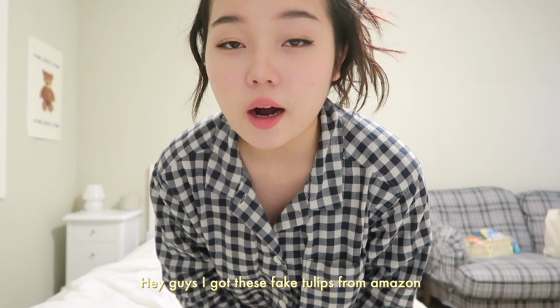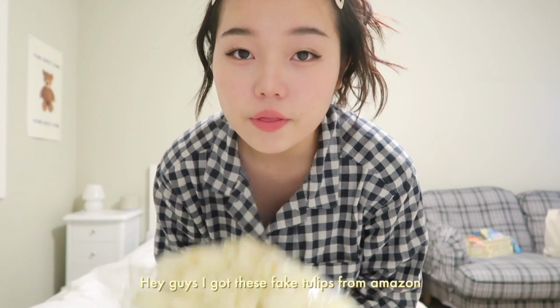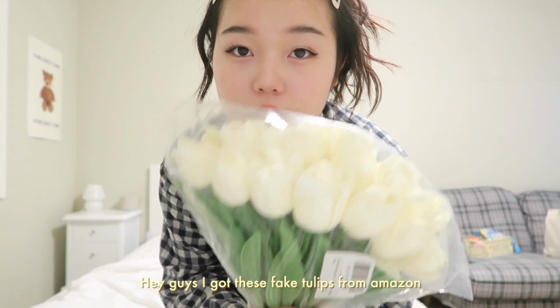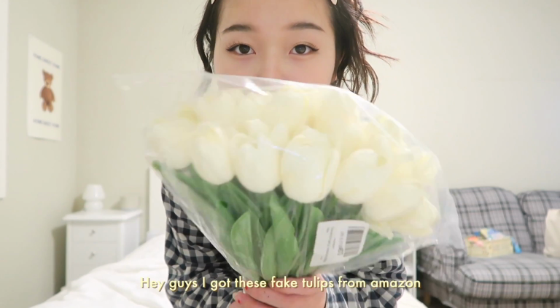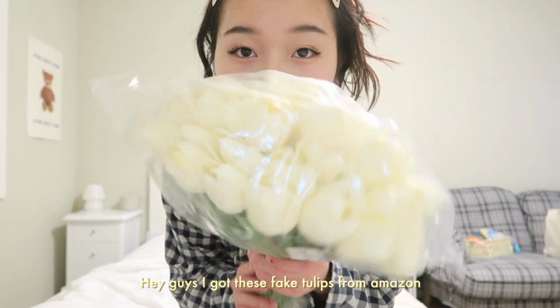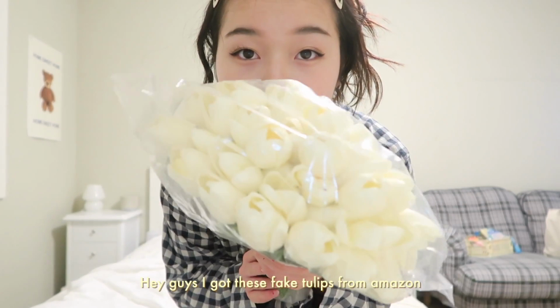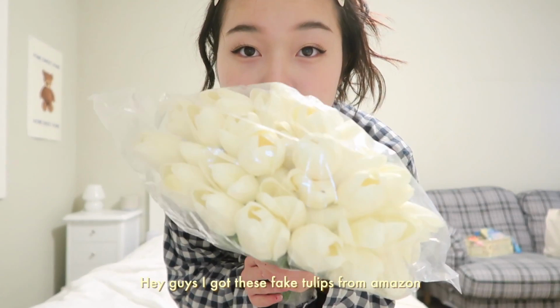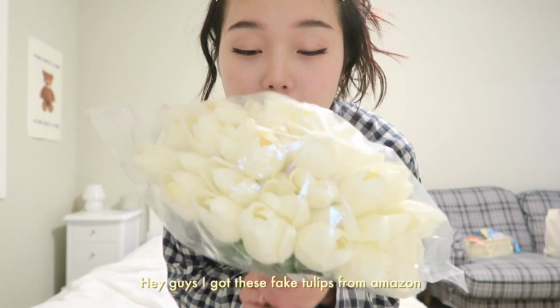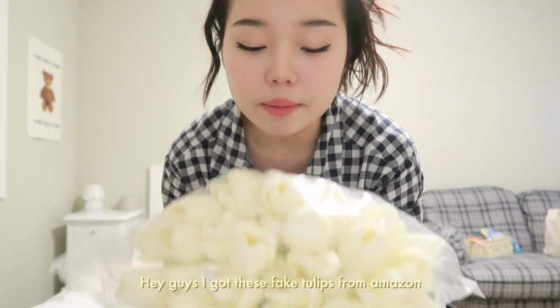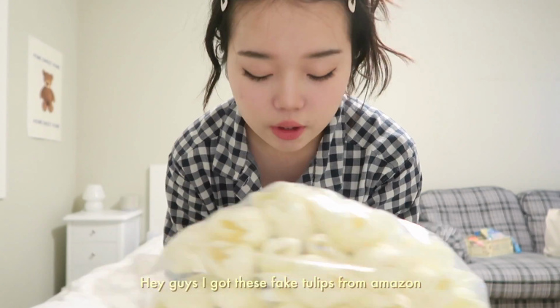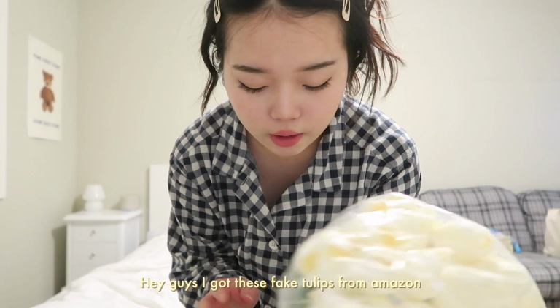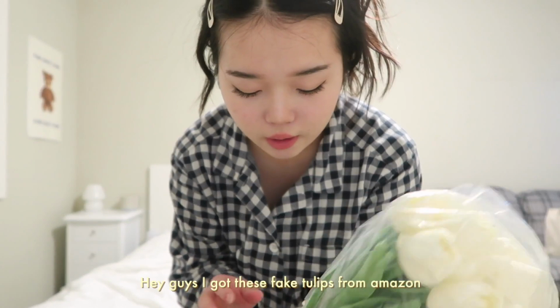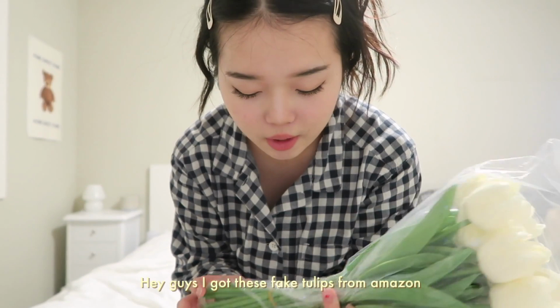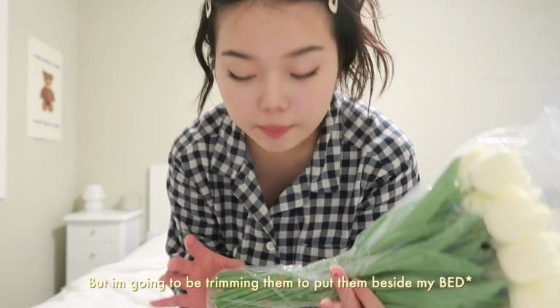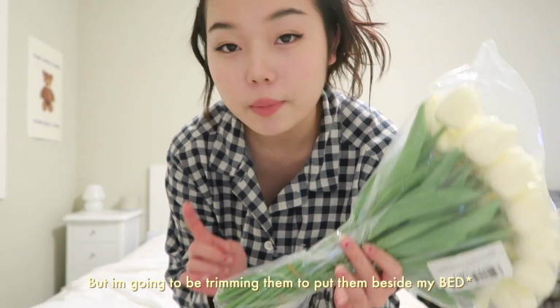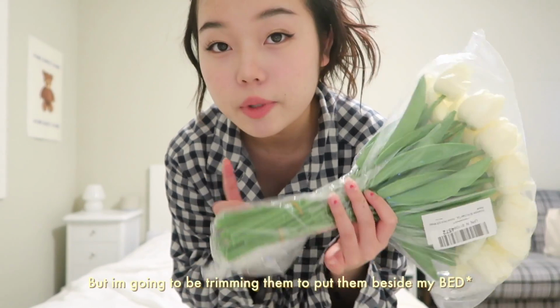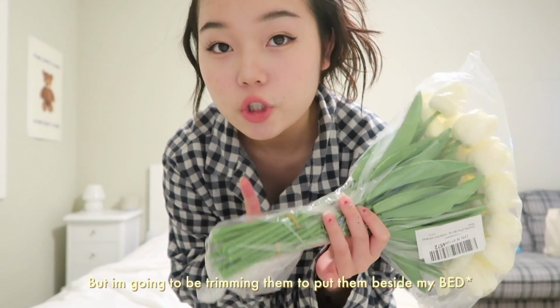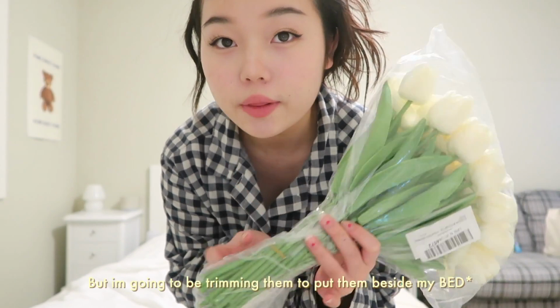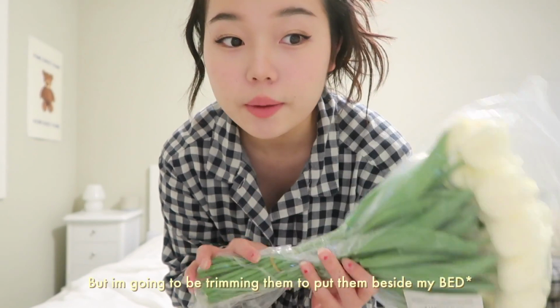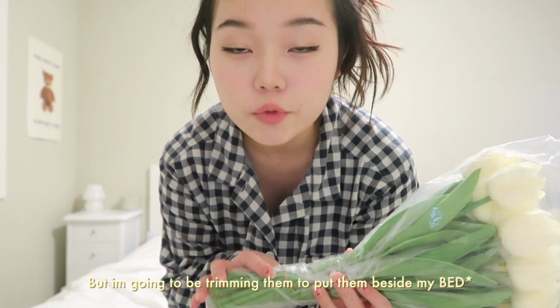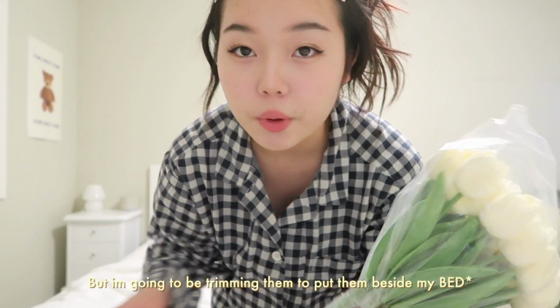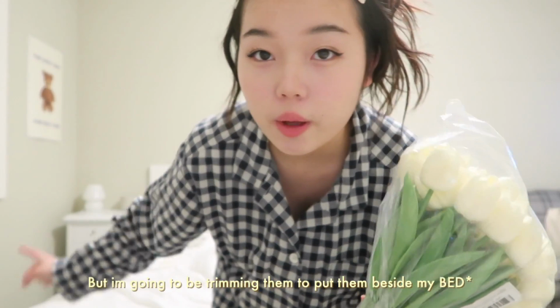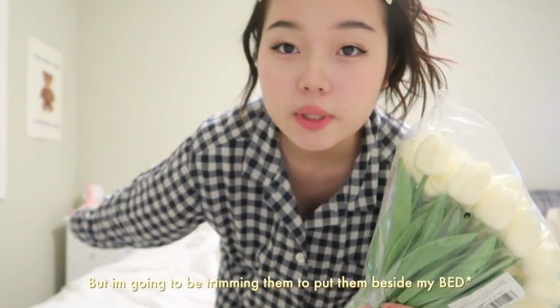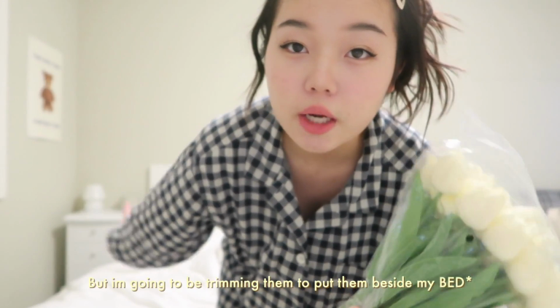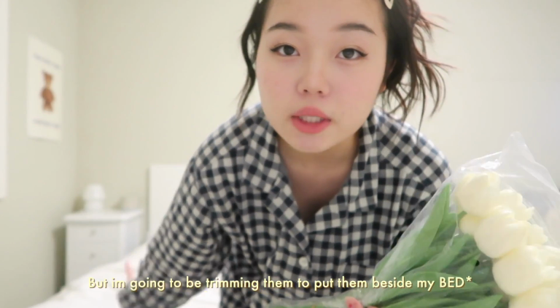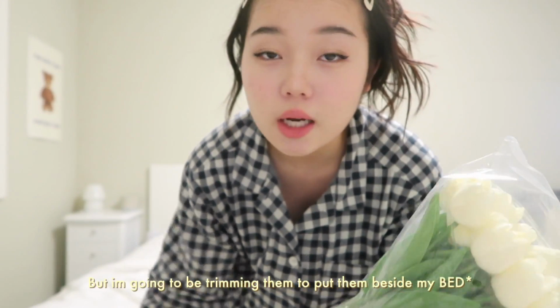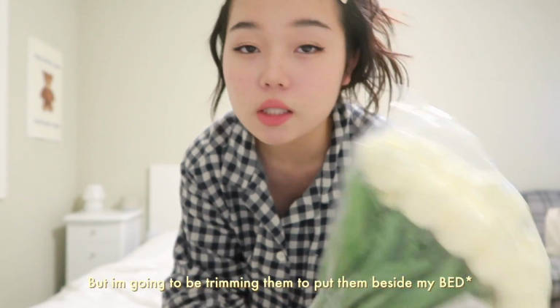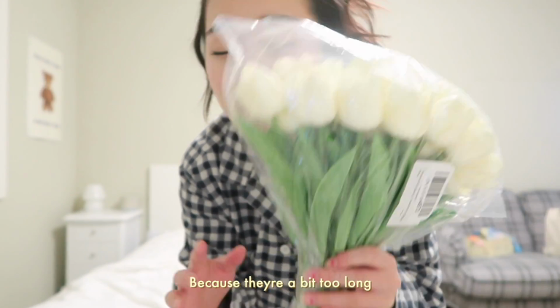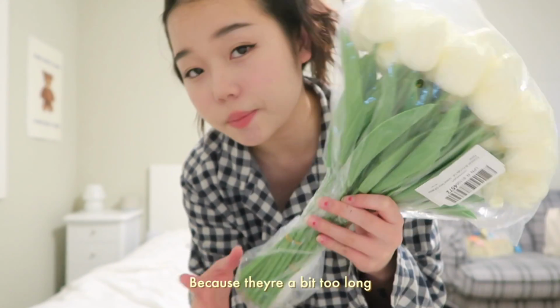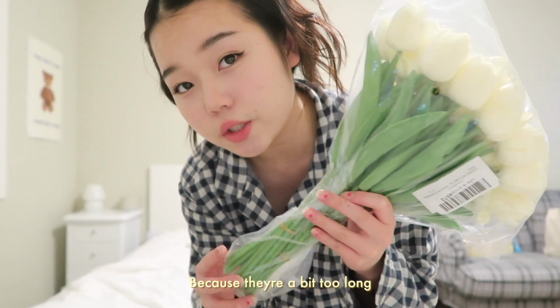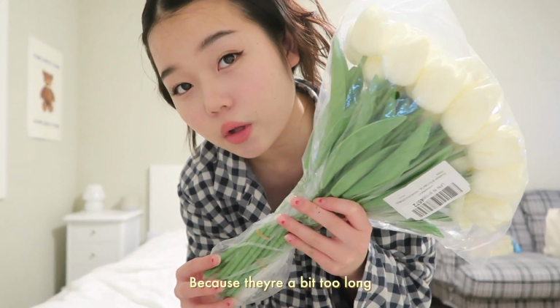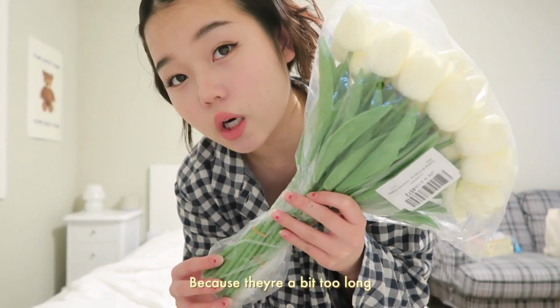I got these fake tulips from Amazon but I'm gonna be trimming them to put them beside my desk. They're a bit too long.